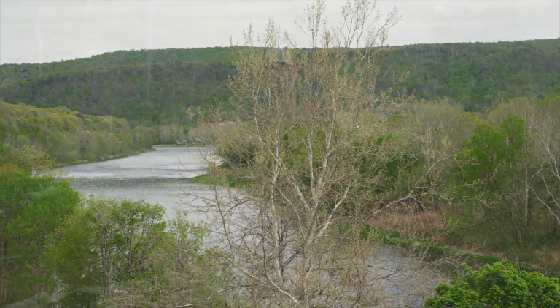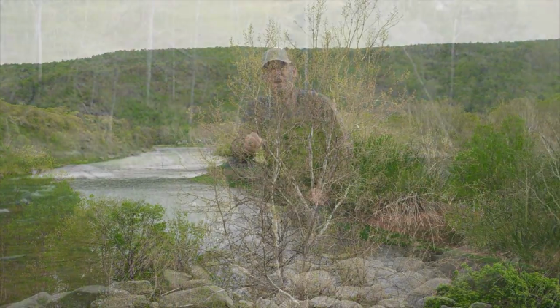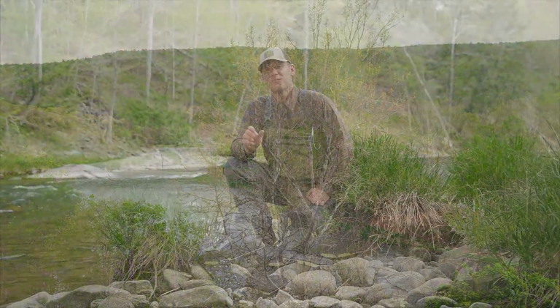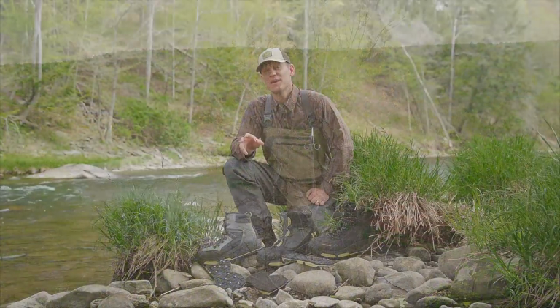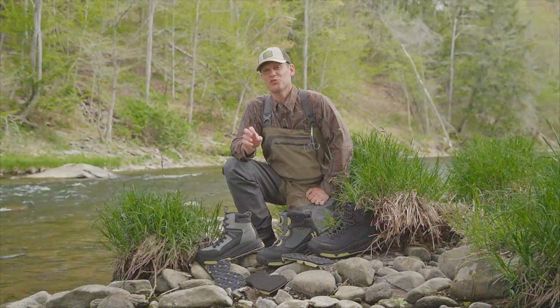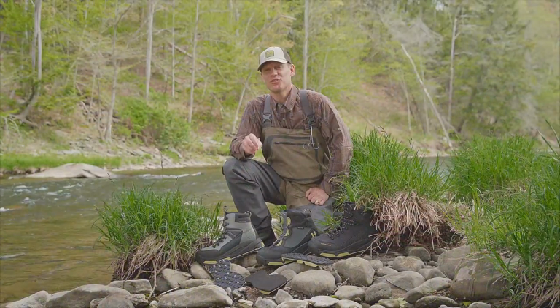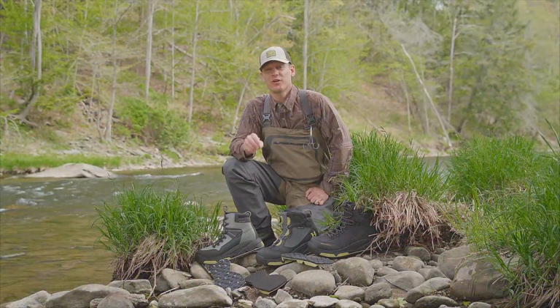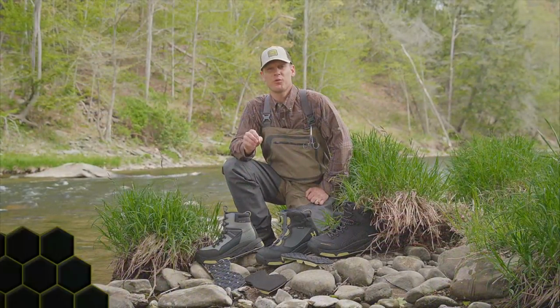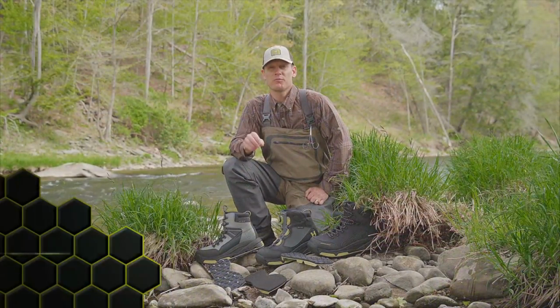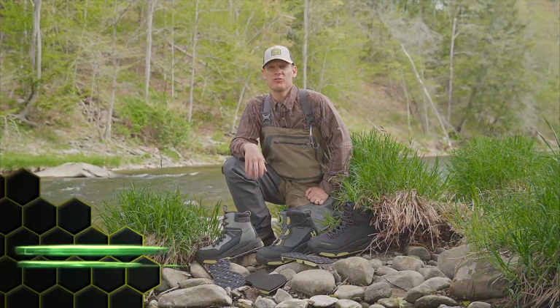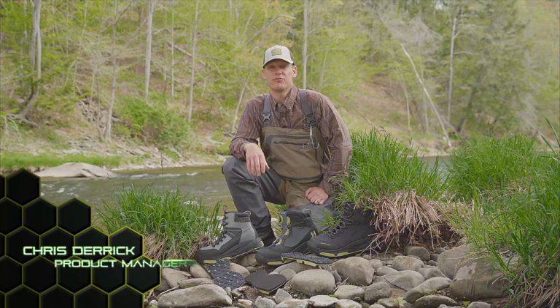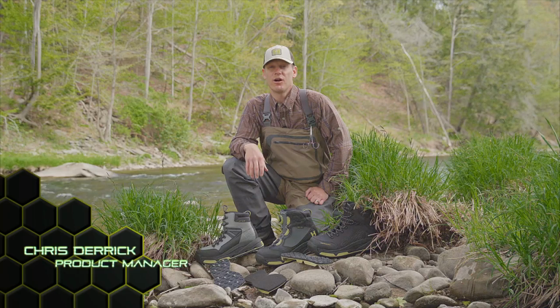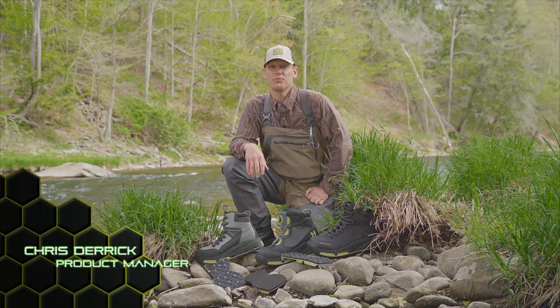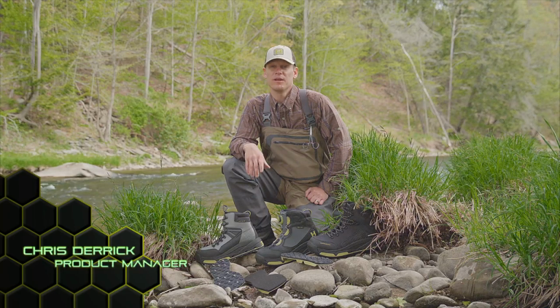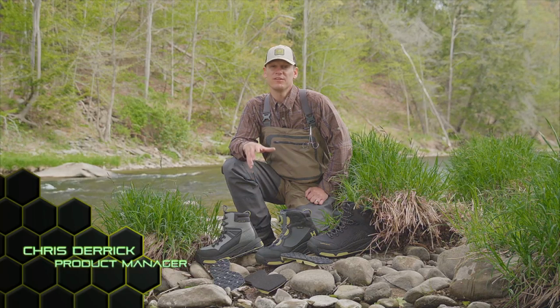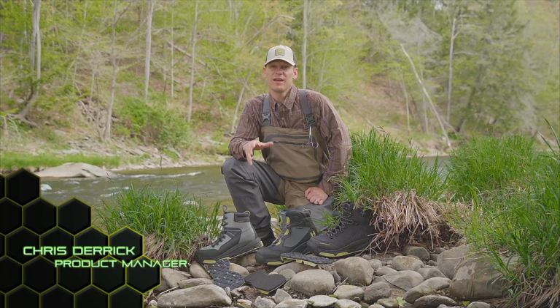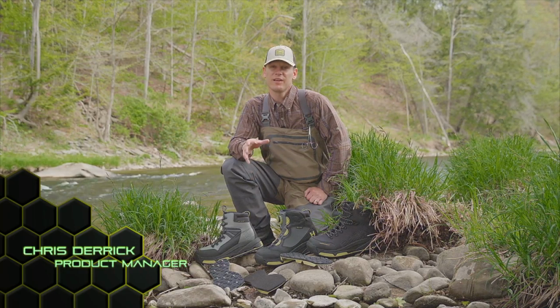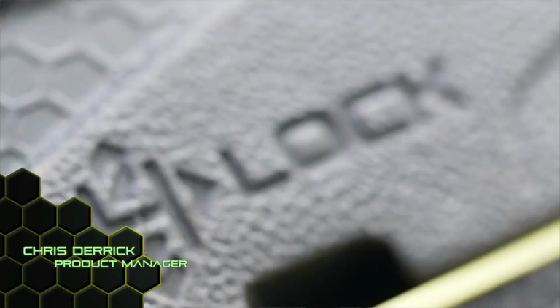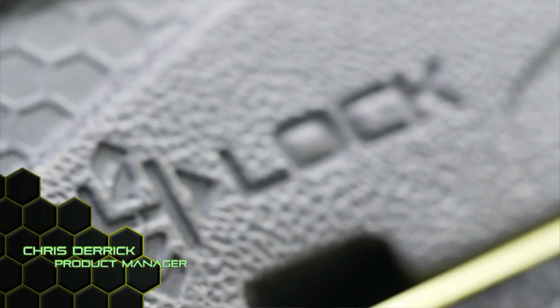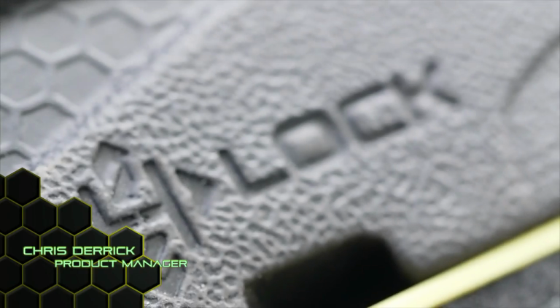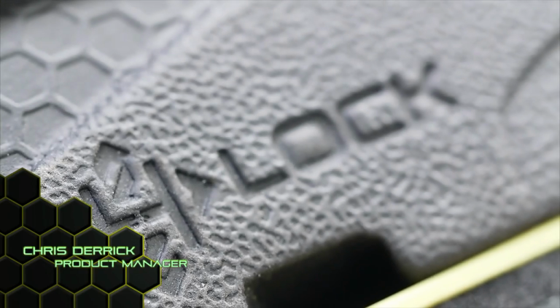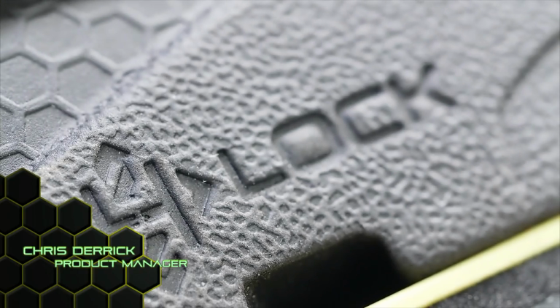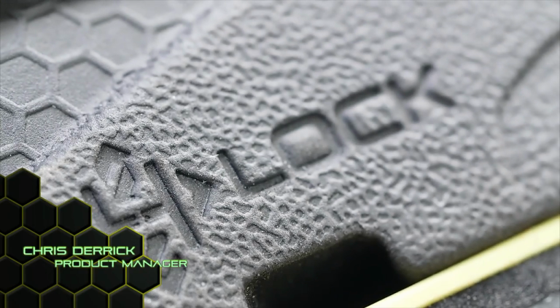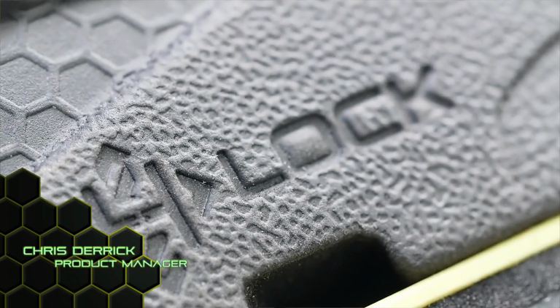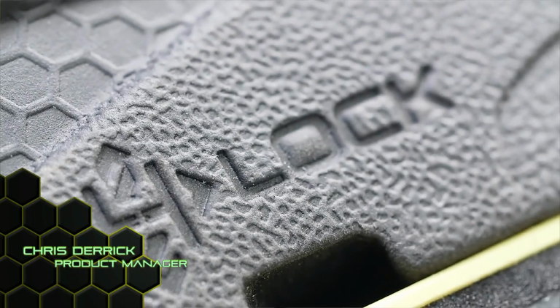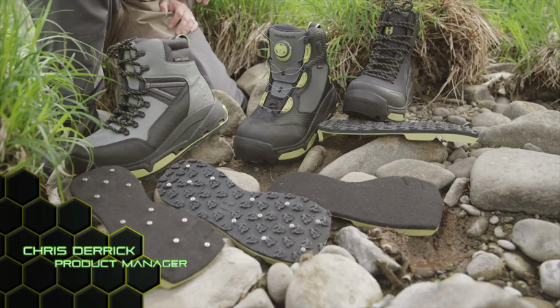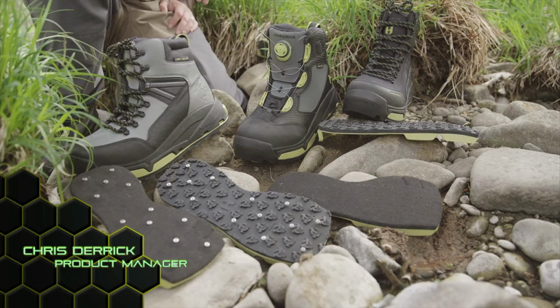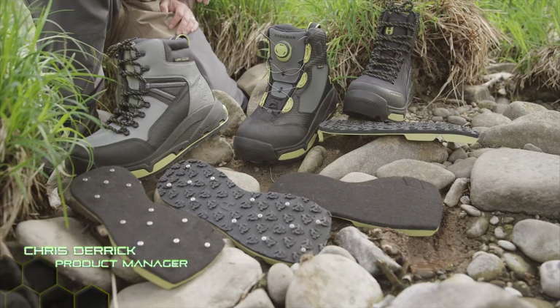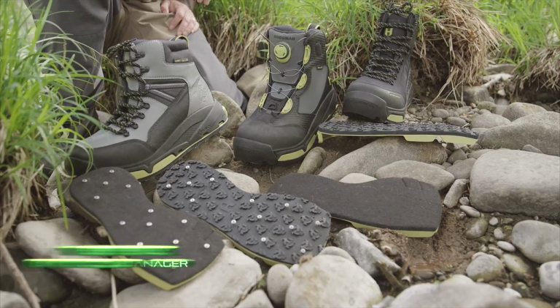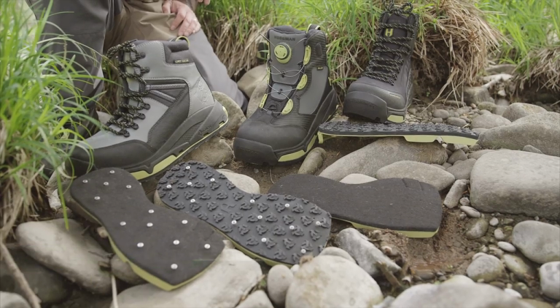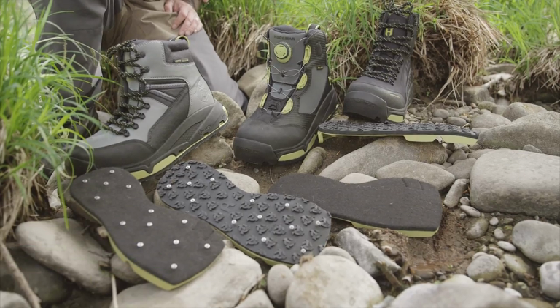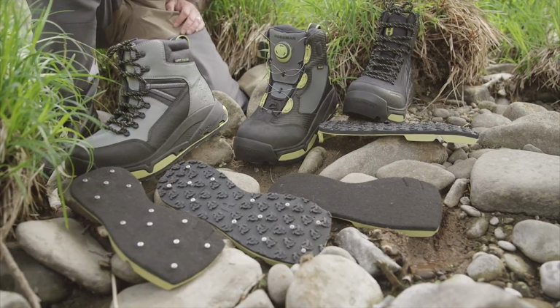Hi, my name is Chris Derrick, product manager for Hodgman, and today I'd like to talk to you about the H-Lock interchangeable sole system.